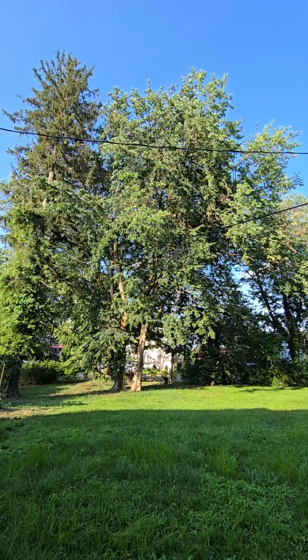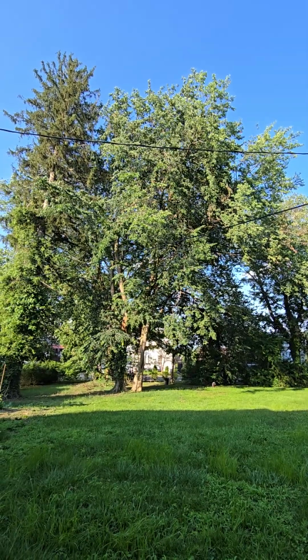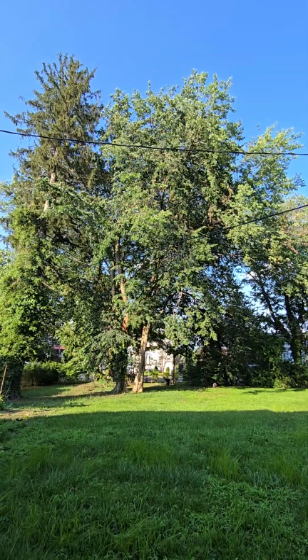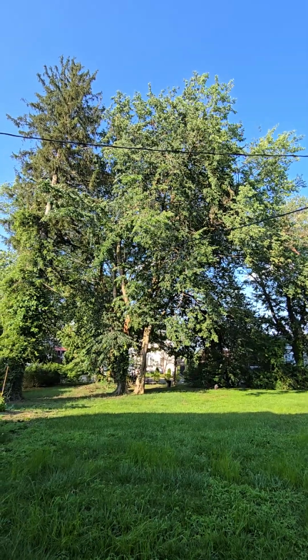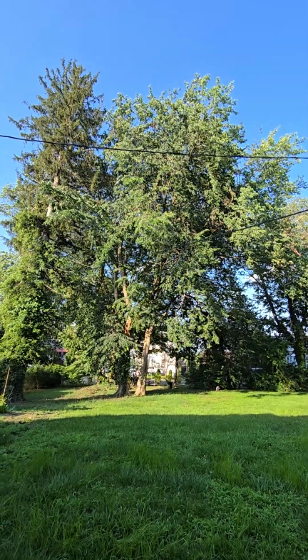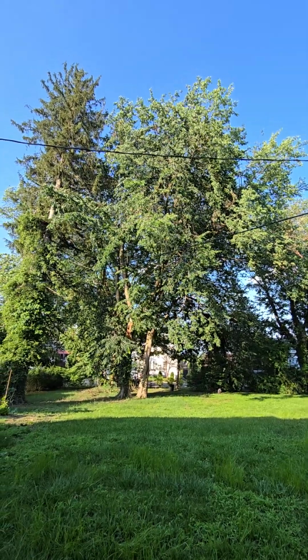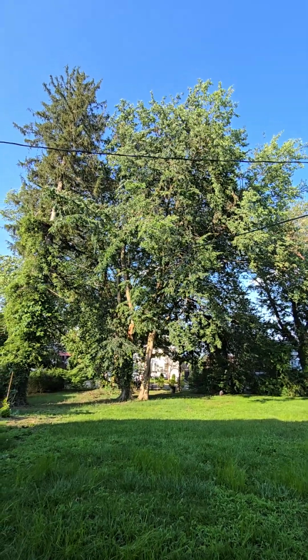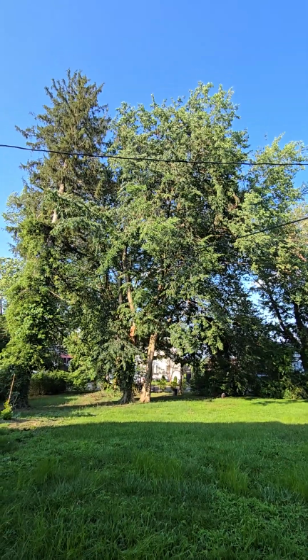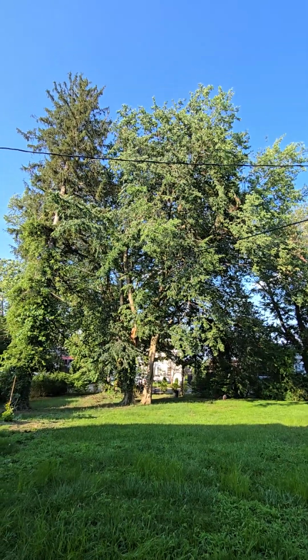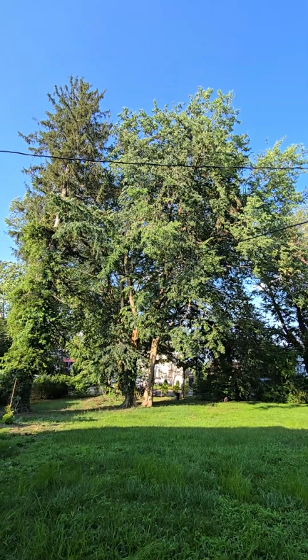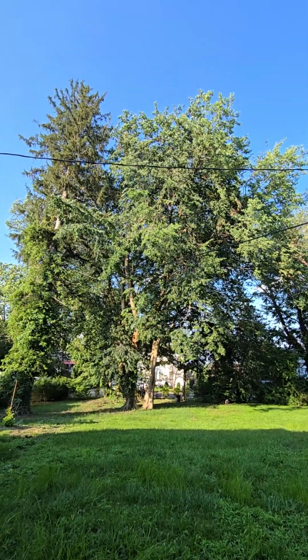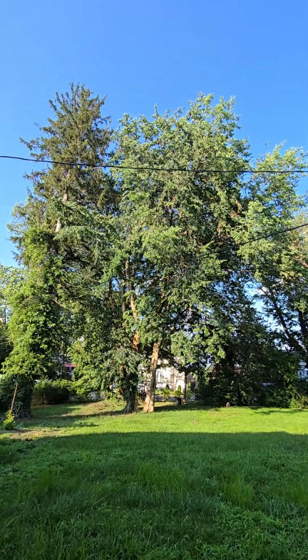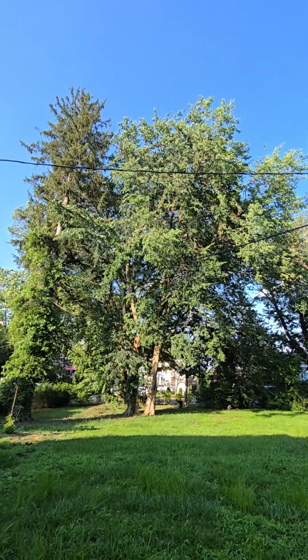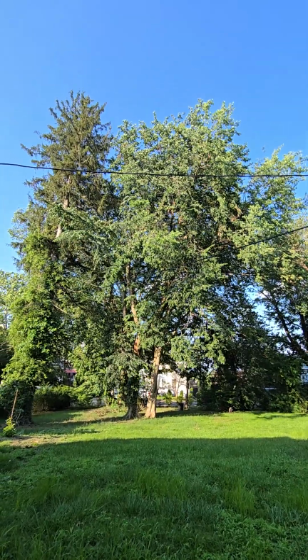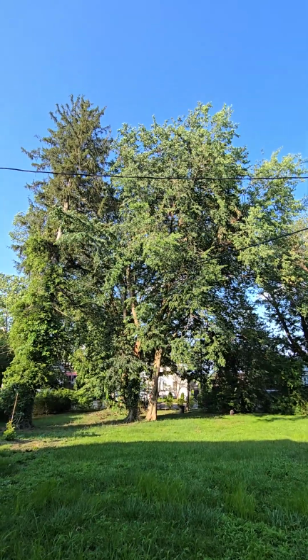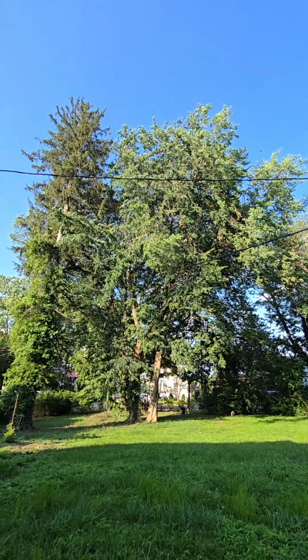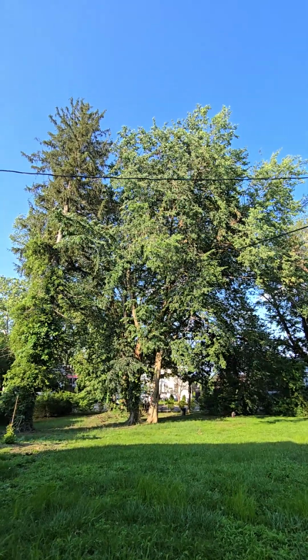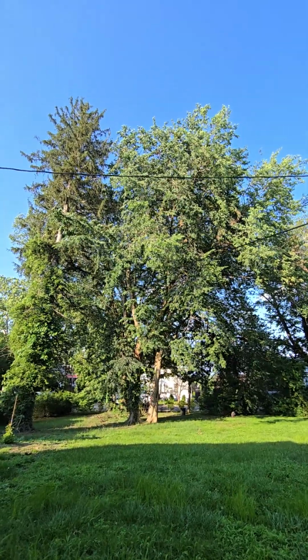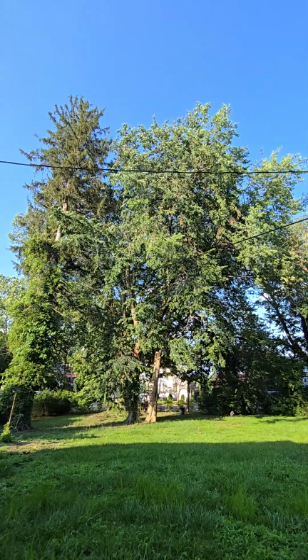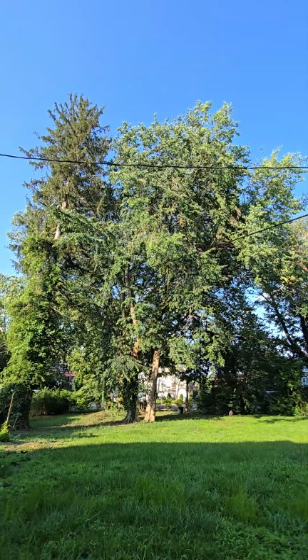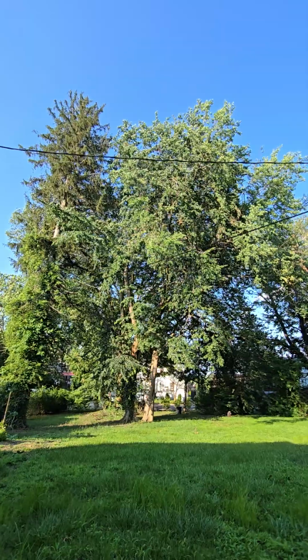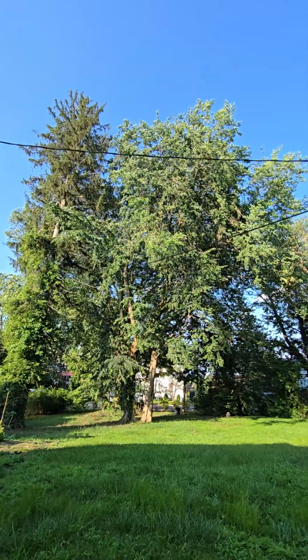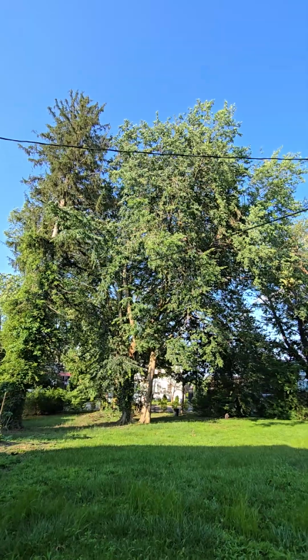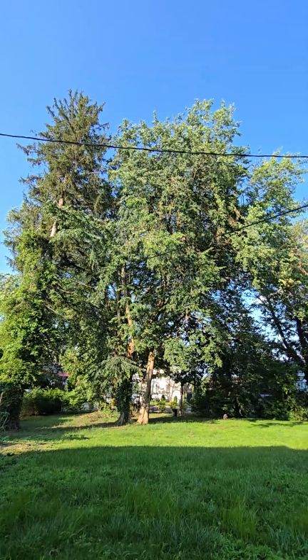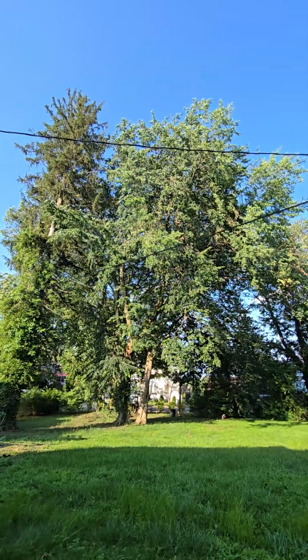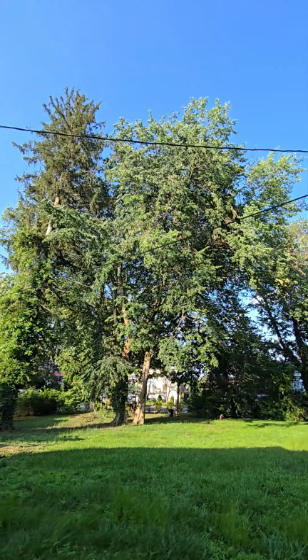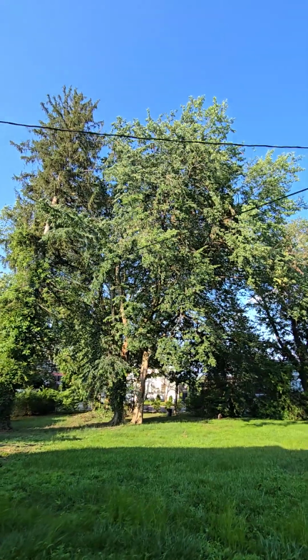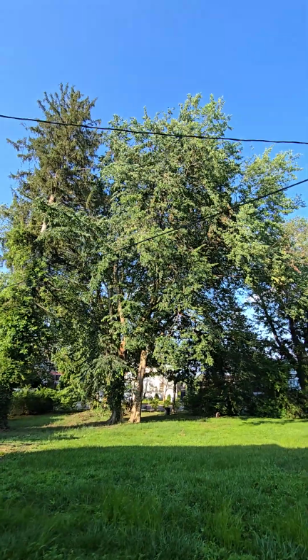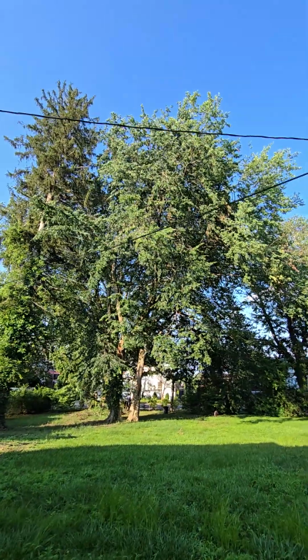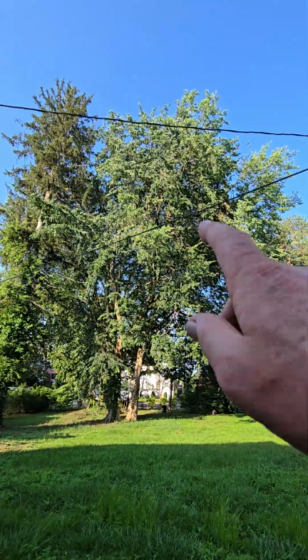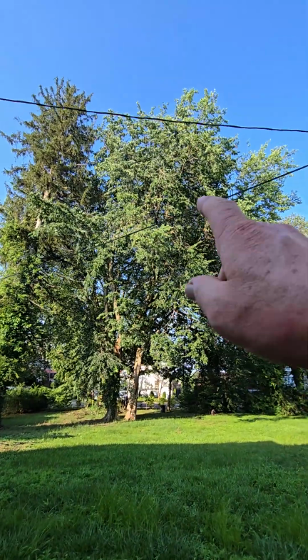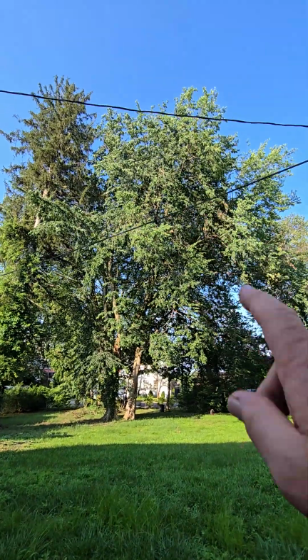Just want to do a little quick video of this tree right here. Here's the beauty. That is an American elm tree.